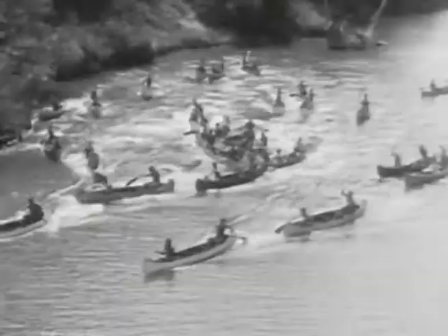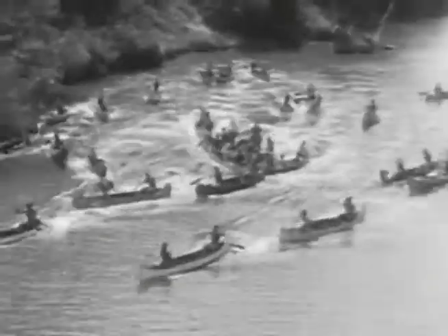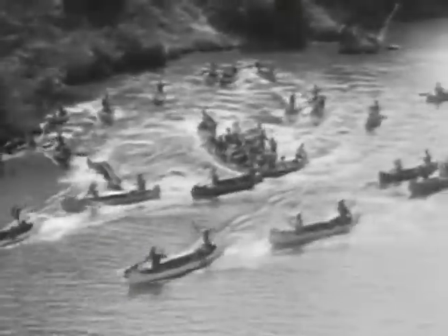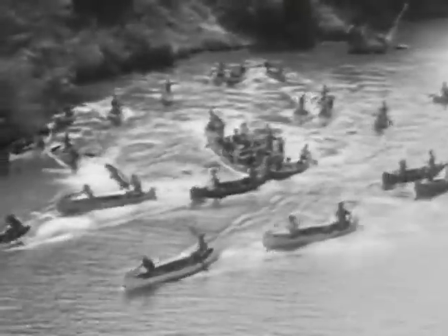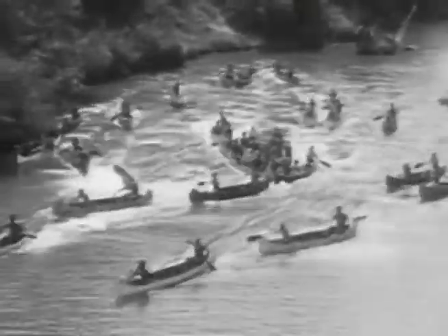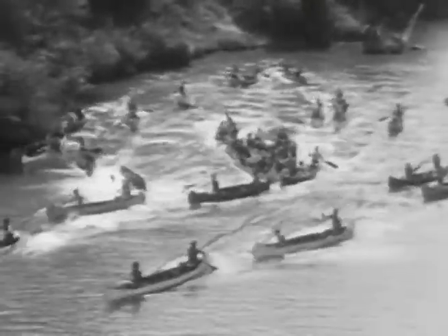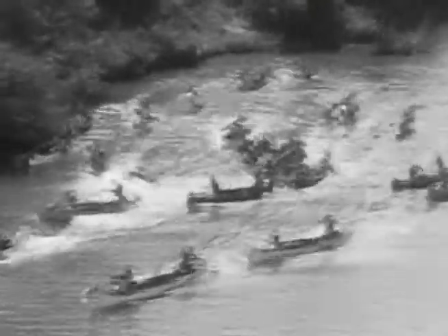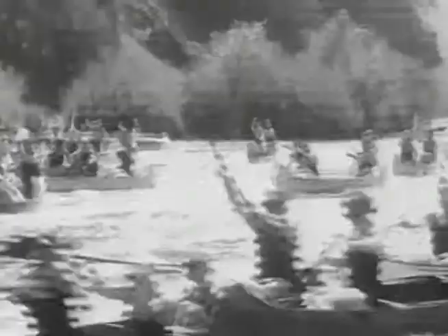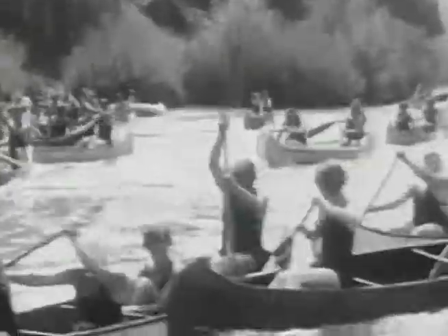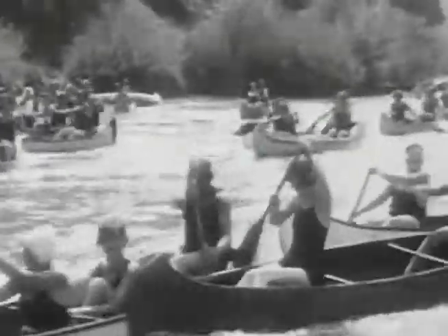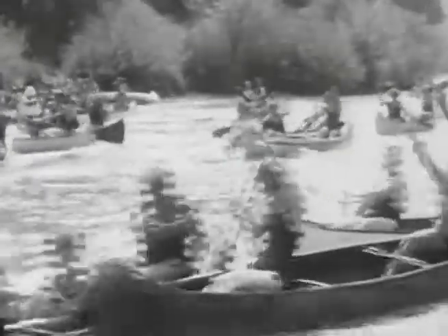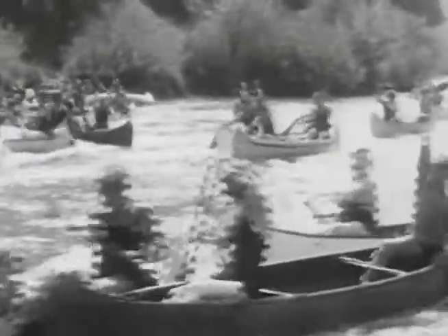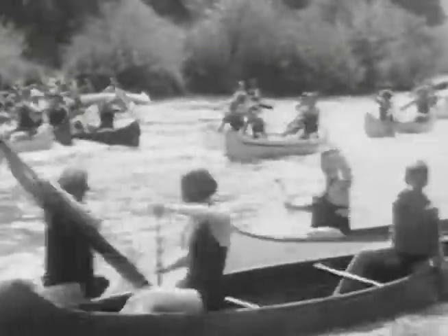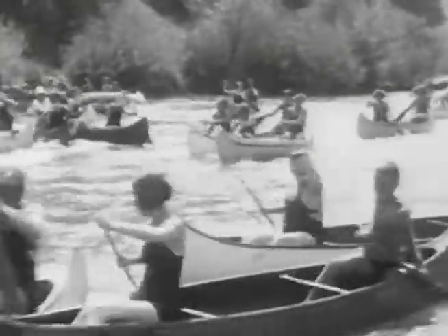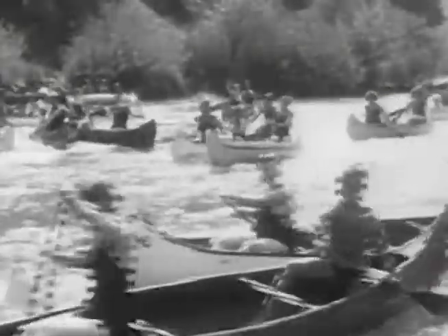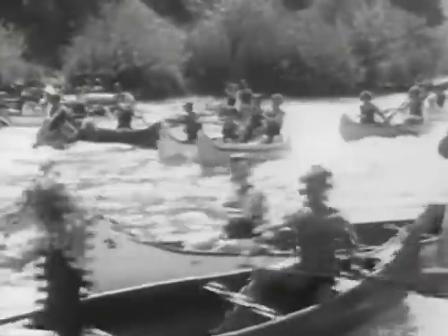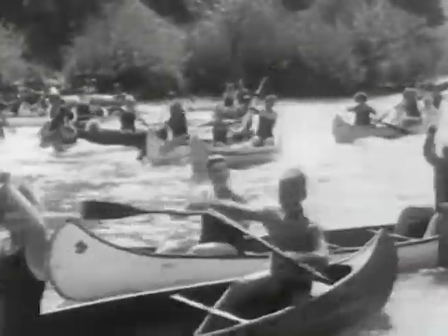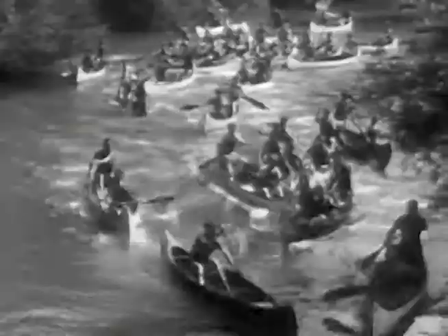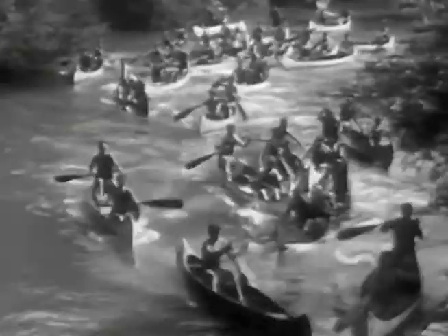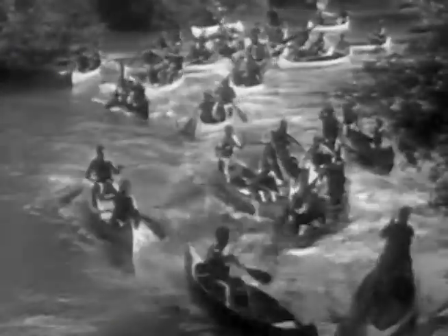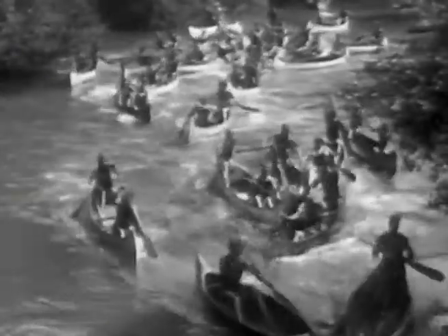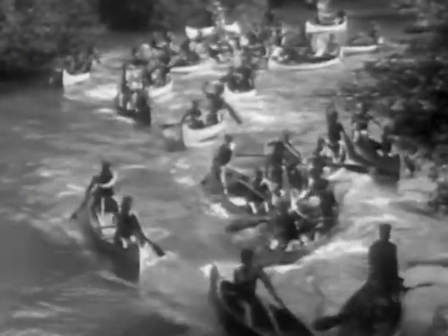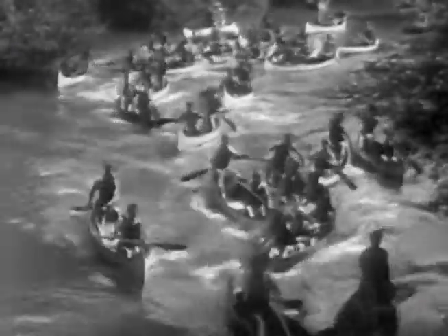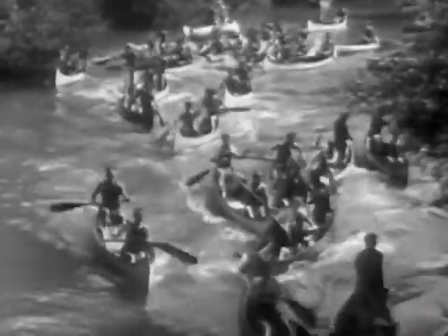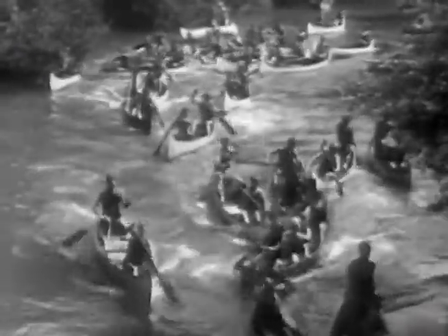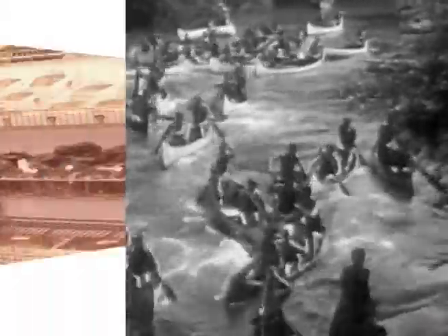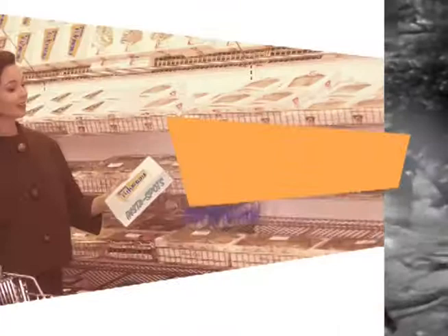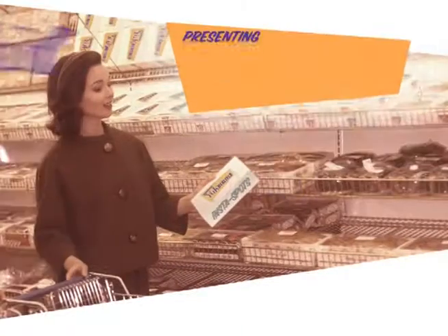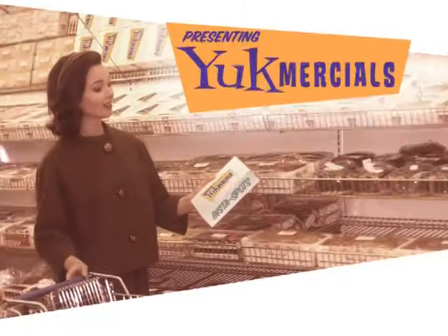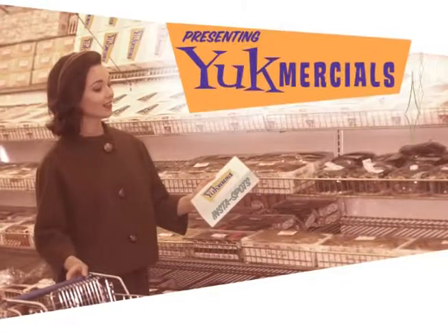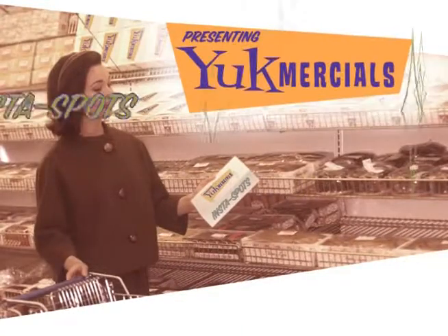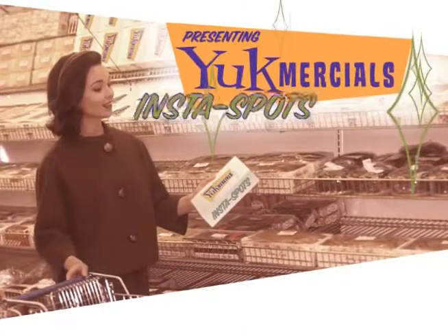You're not up Crap Creek without a paddle. You have a paddle! We're your Crap Paddle! Yuckmercials!